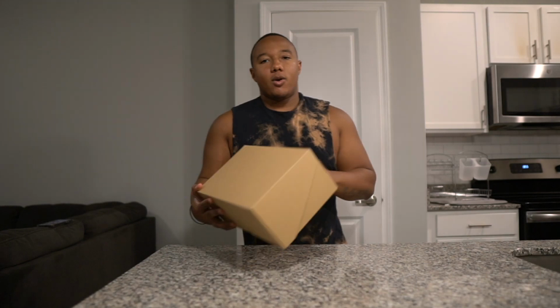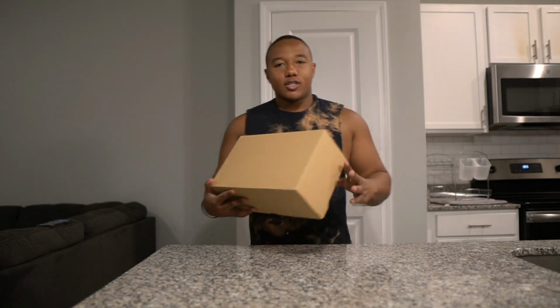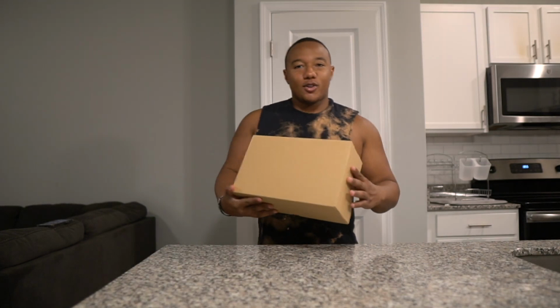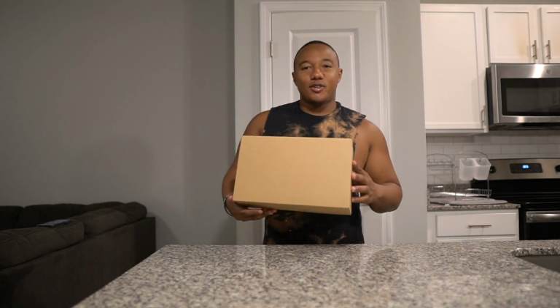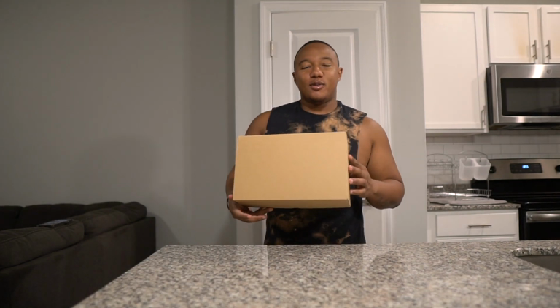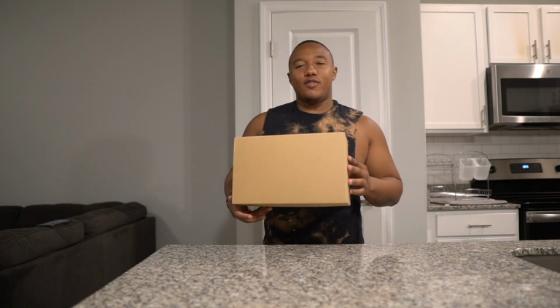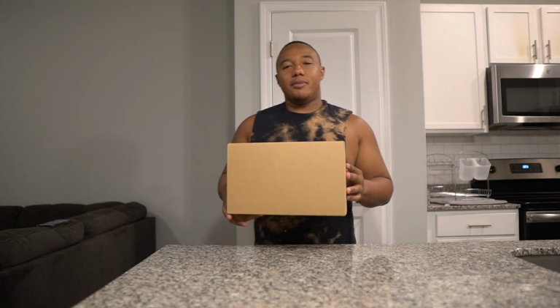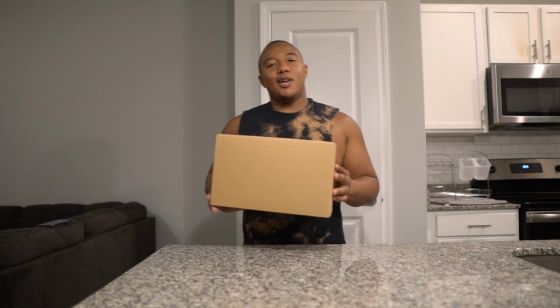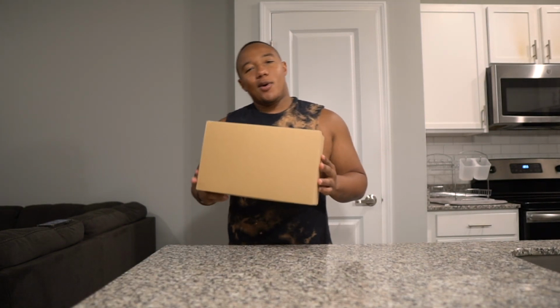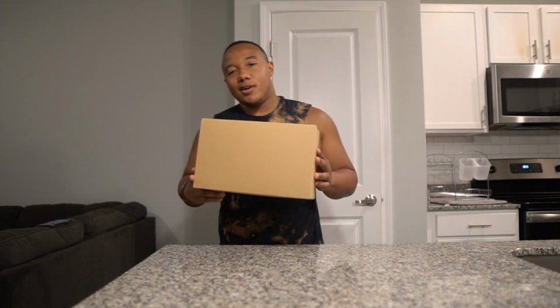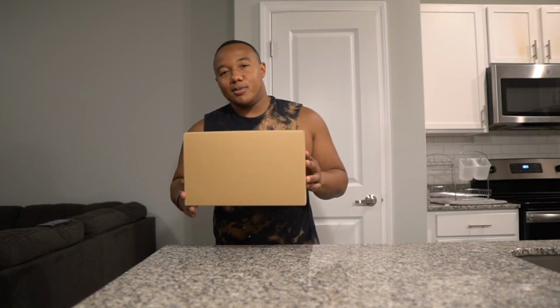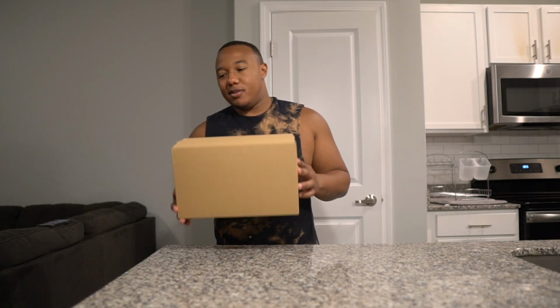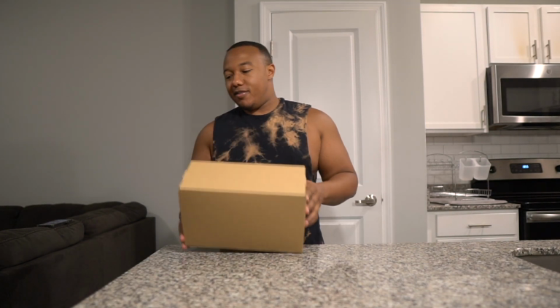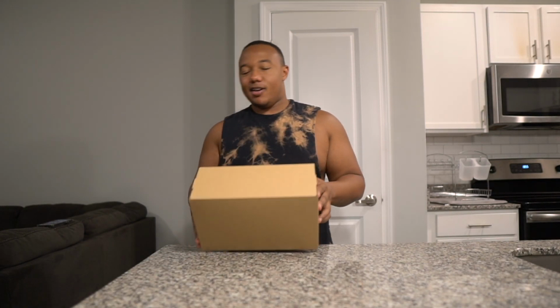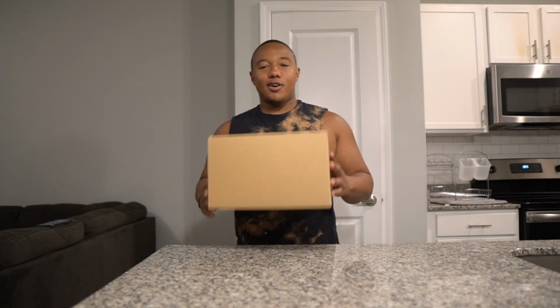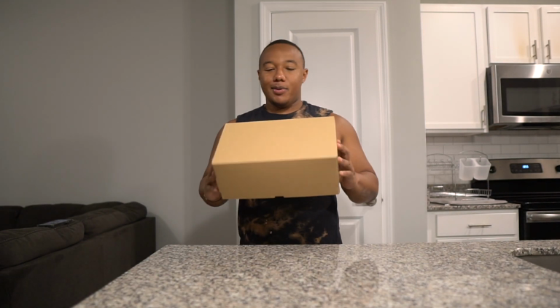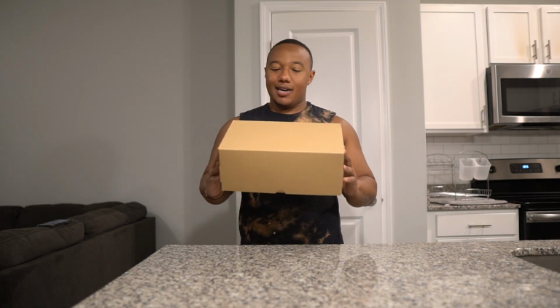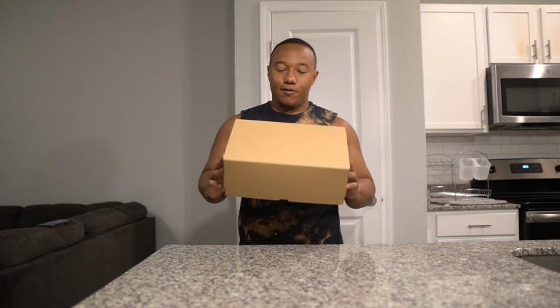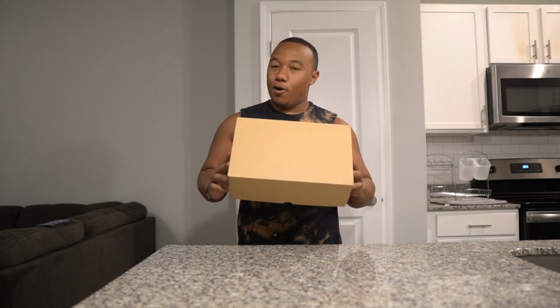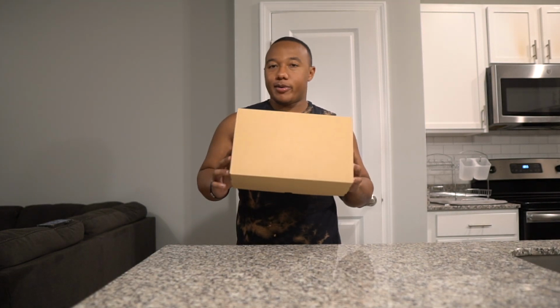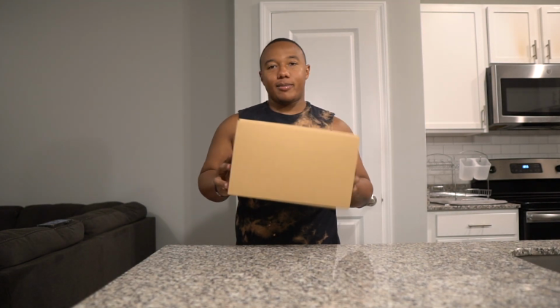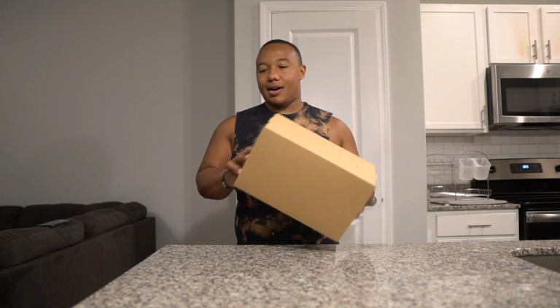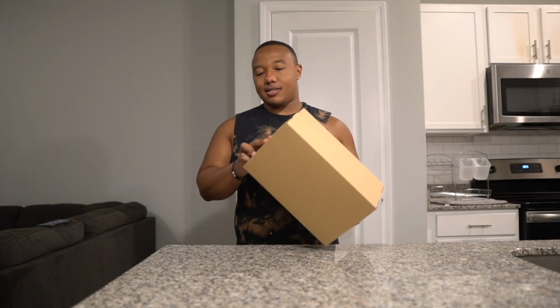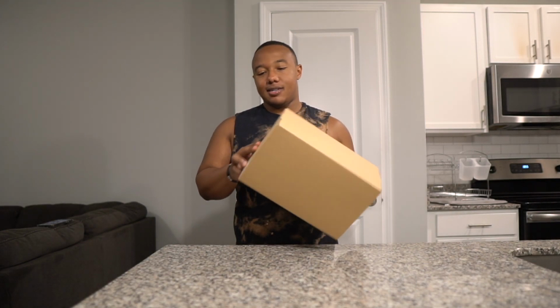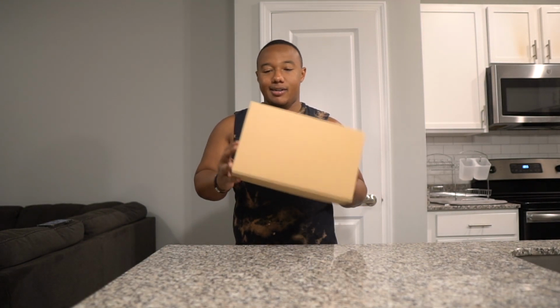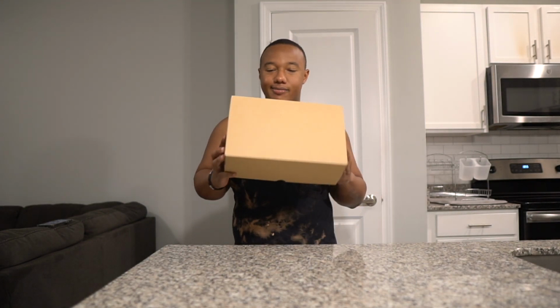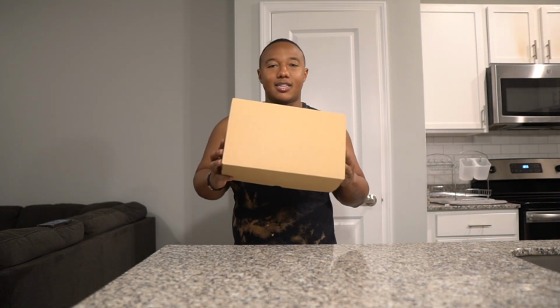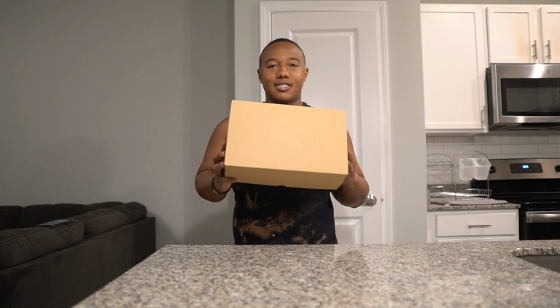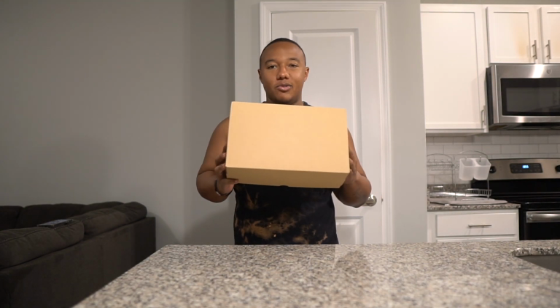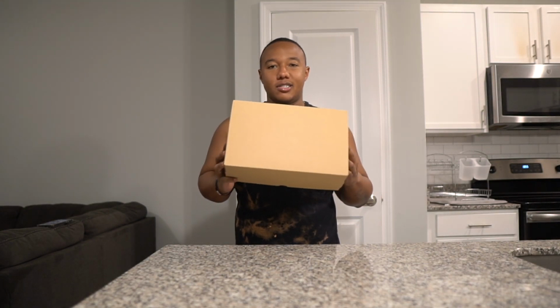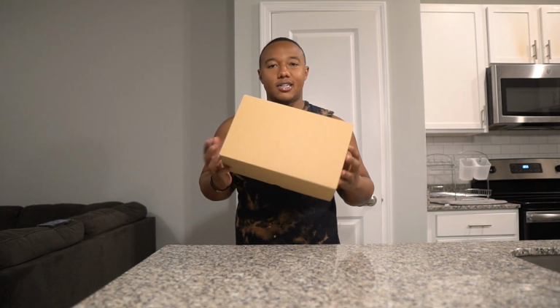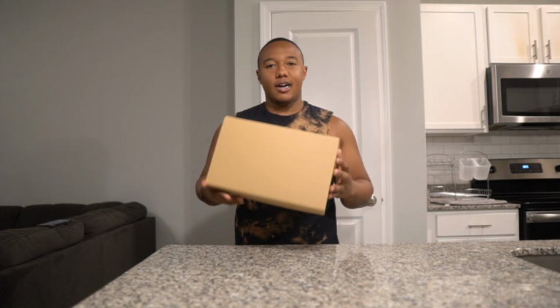What's going on YouTube family, welcome to the video. We got a Foam Runner box today — let's see what's inside.